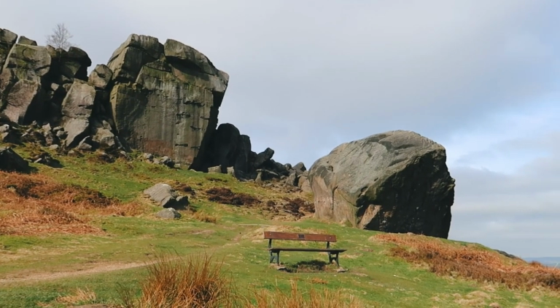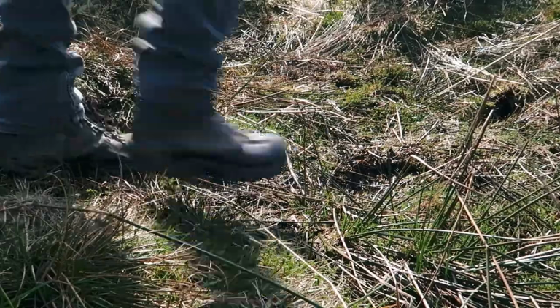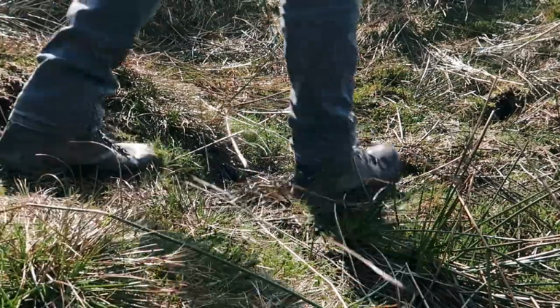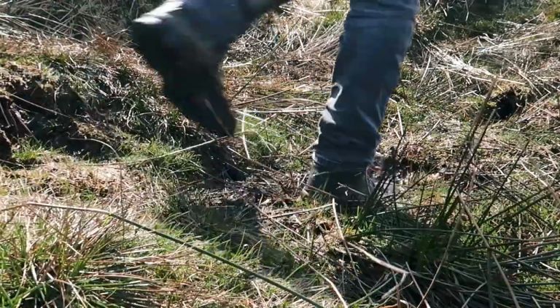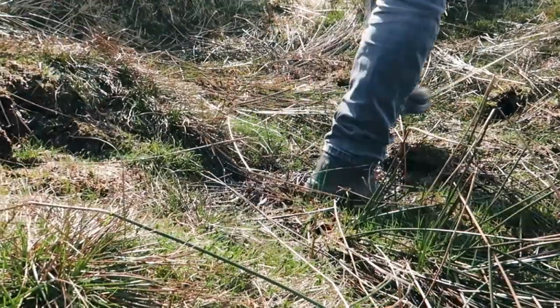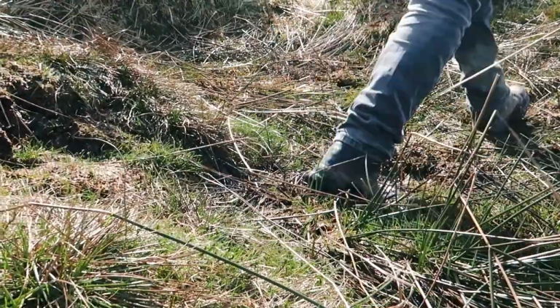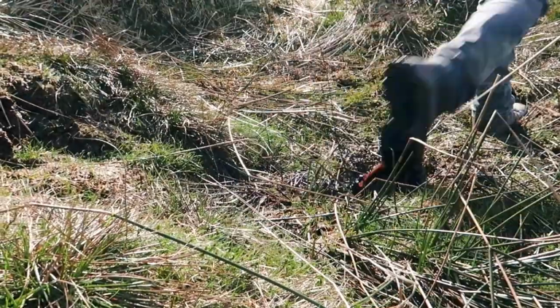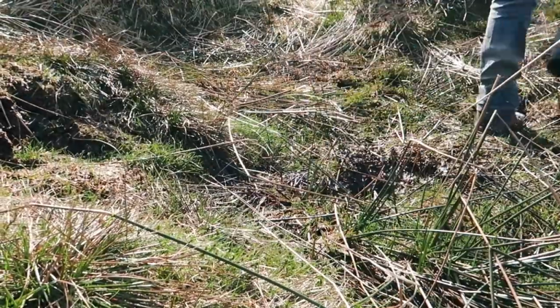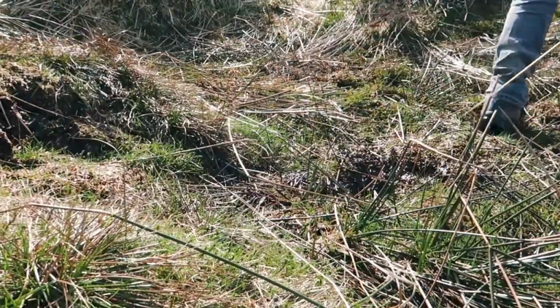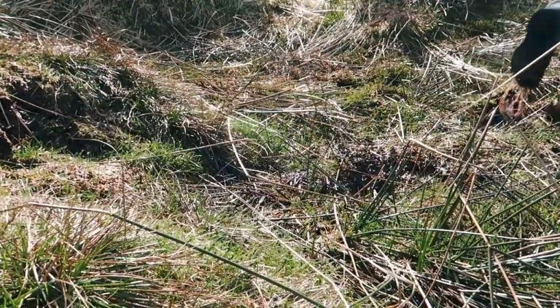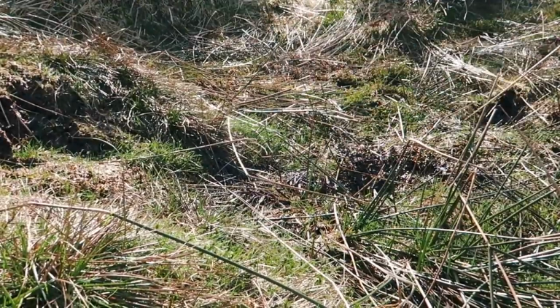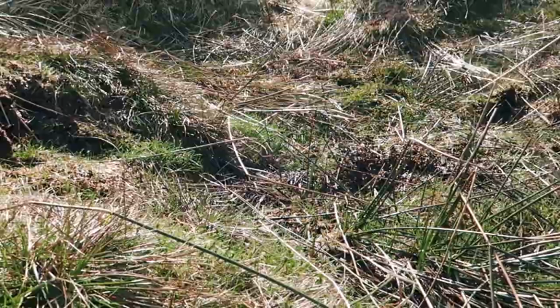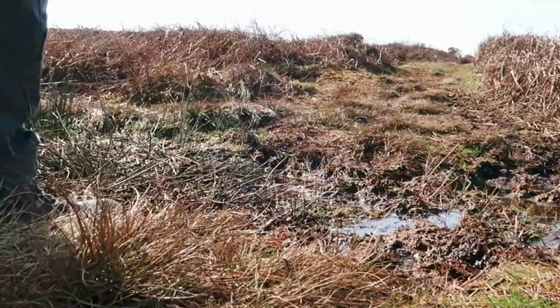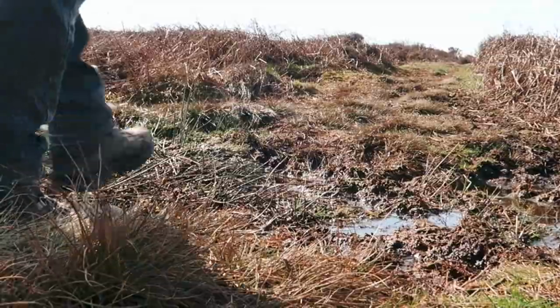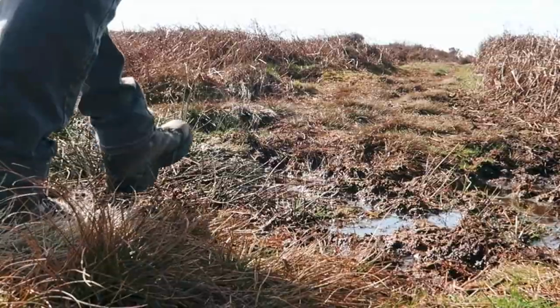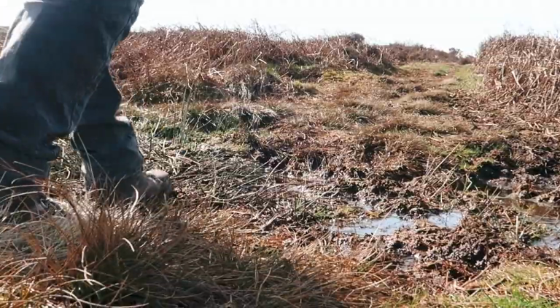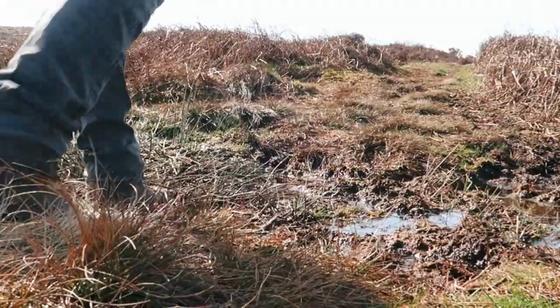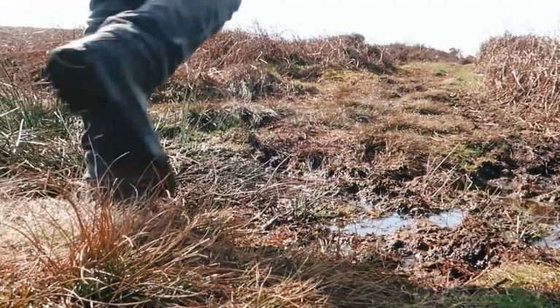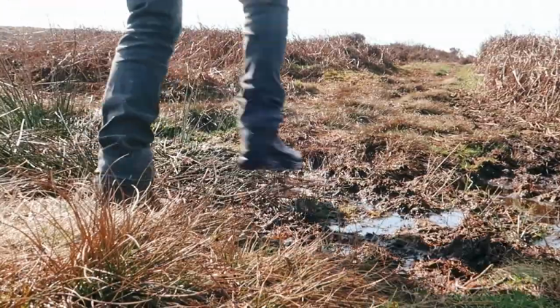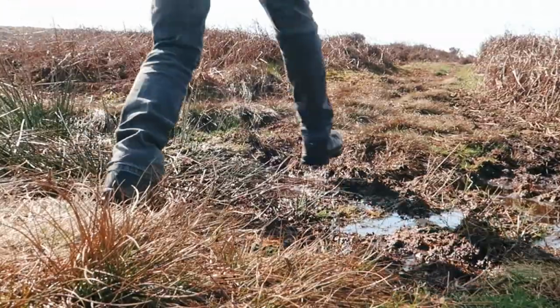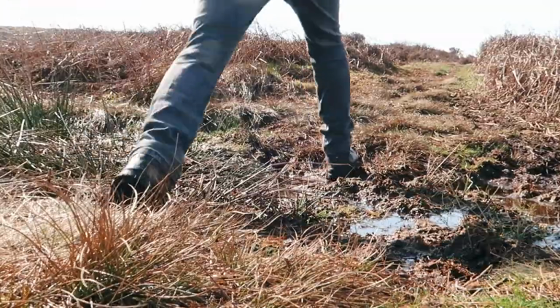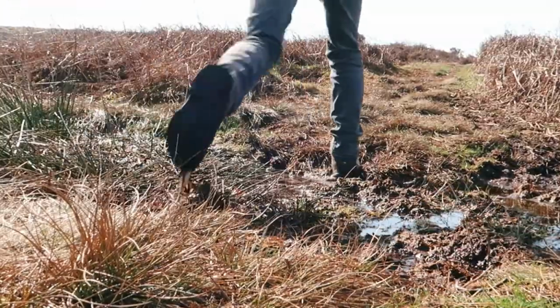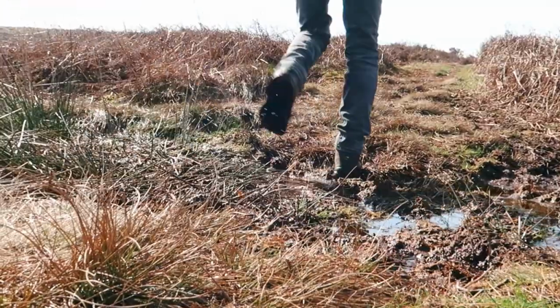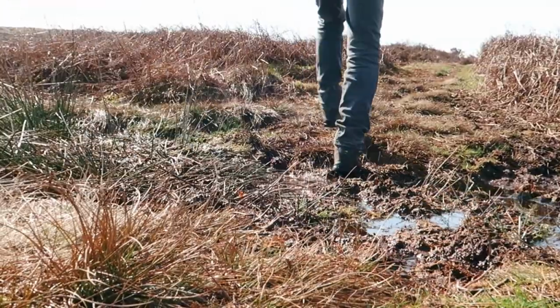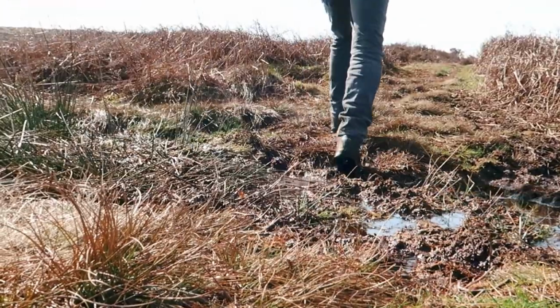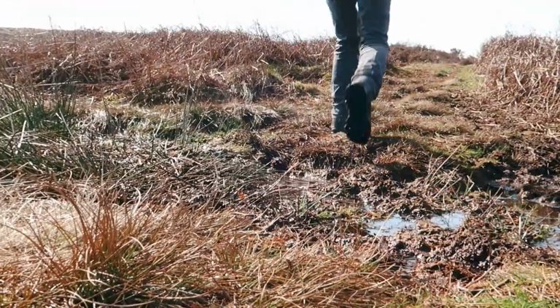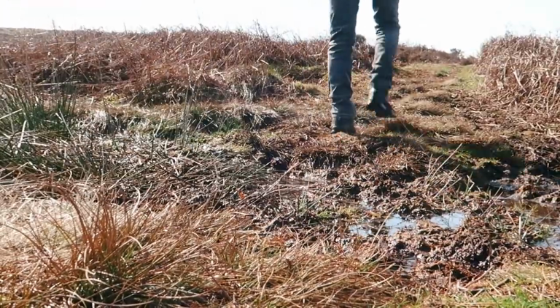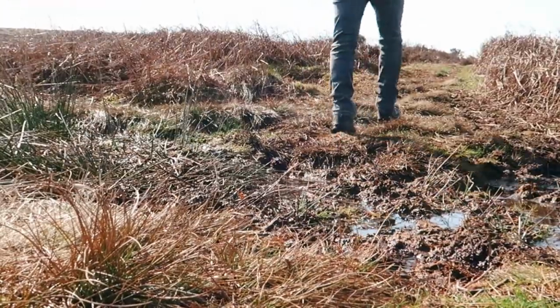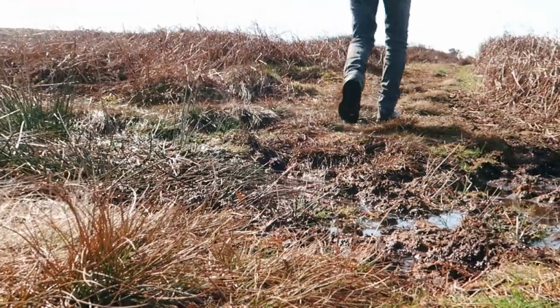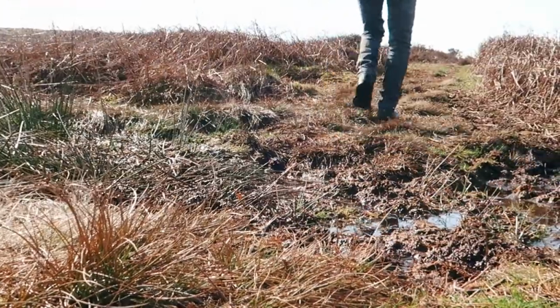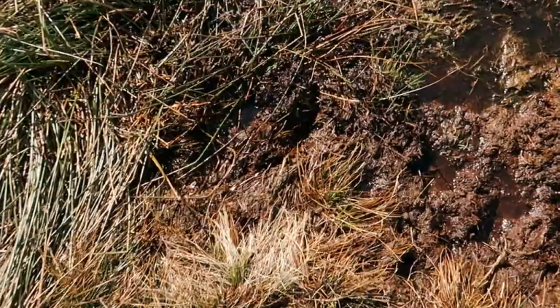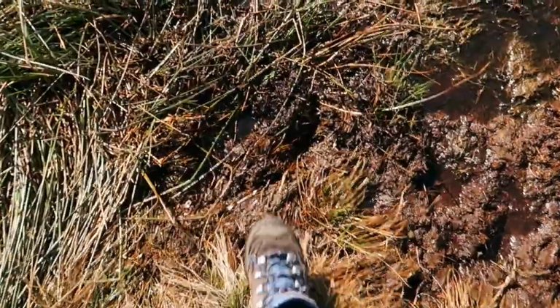Another thing to be aware of is that the moors can get very boggy especially when it's been raining, so do make sure you wear a sturdy pair of walking boots.